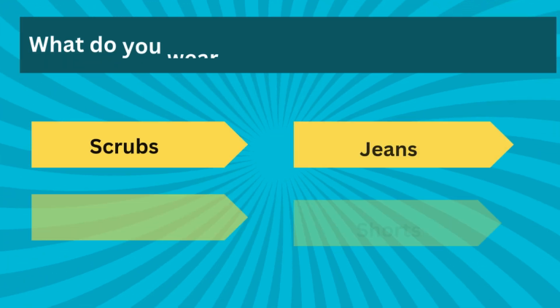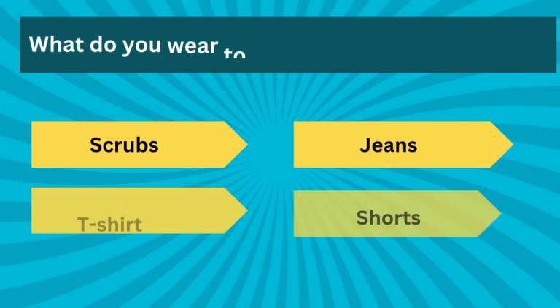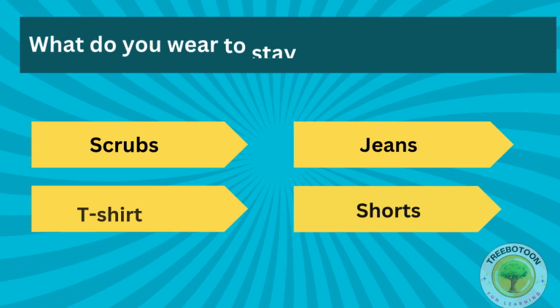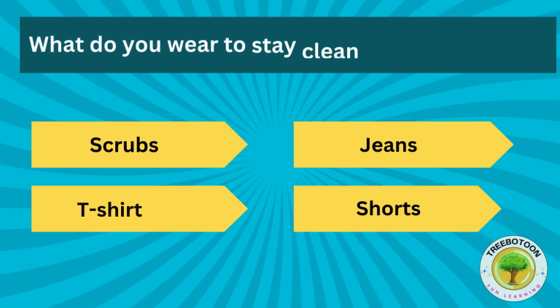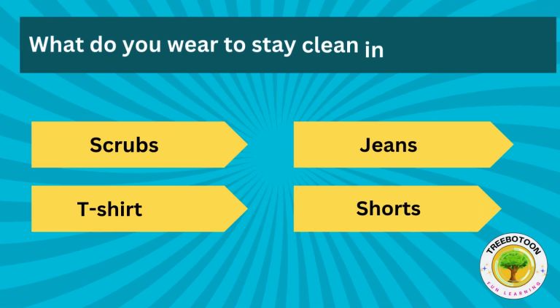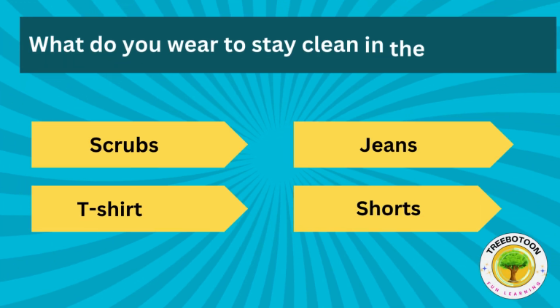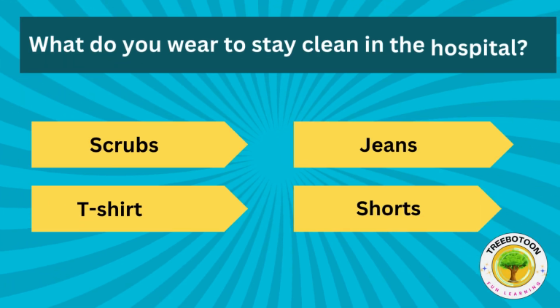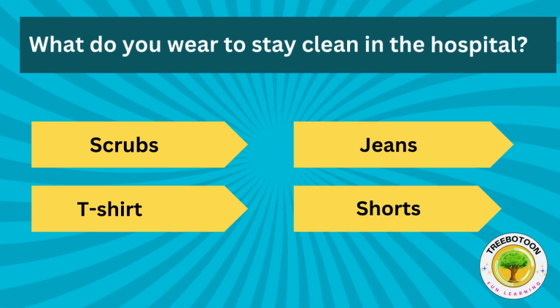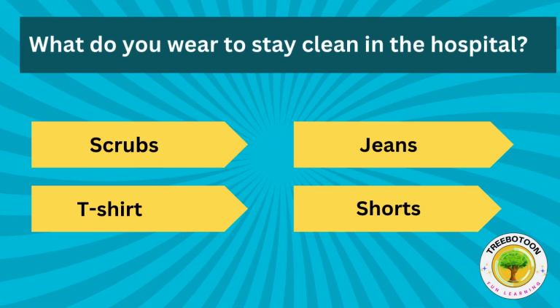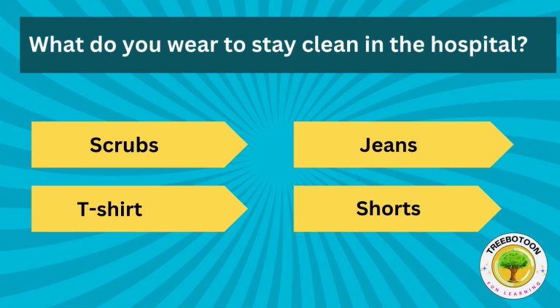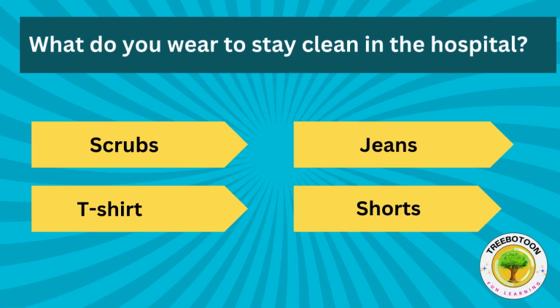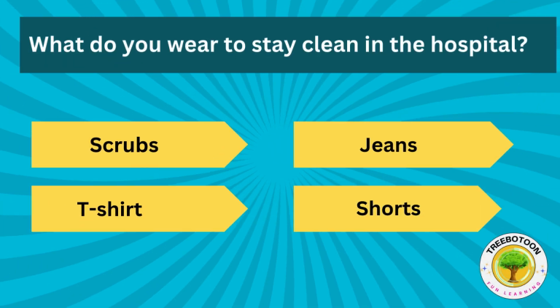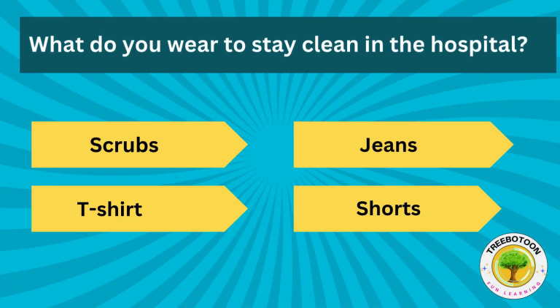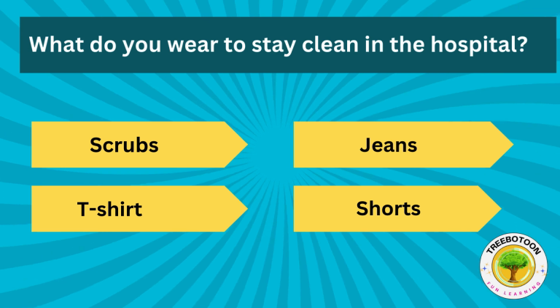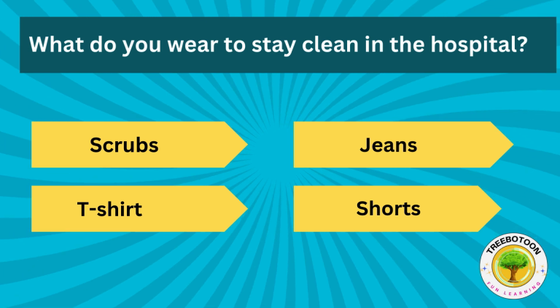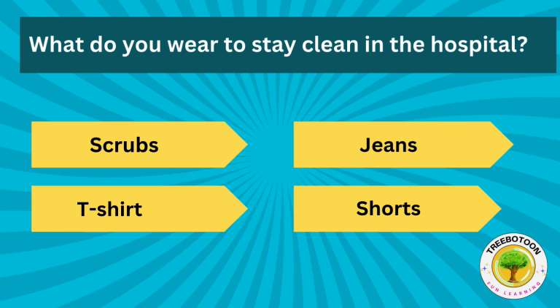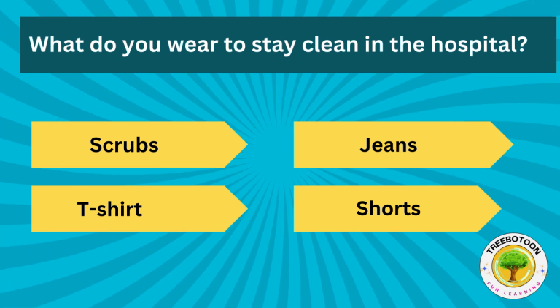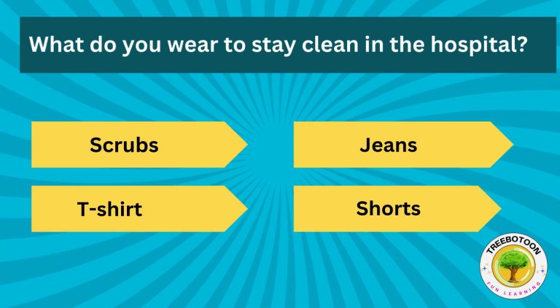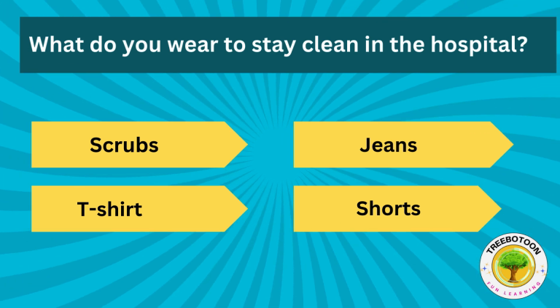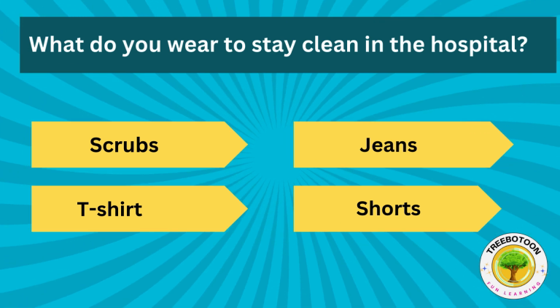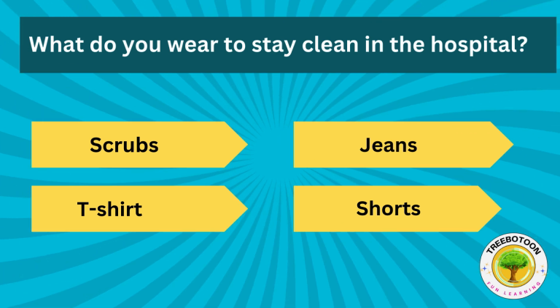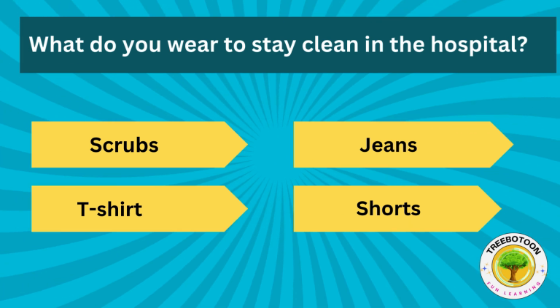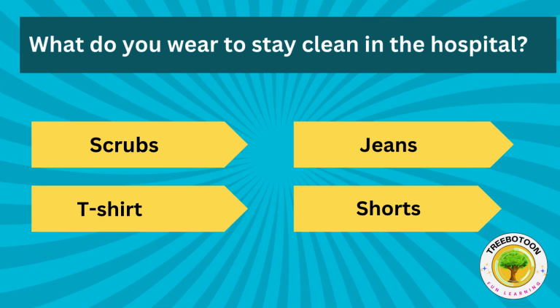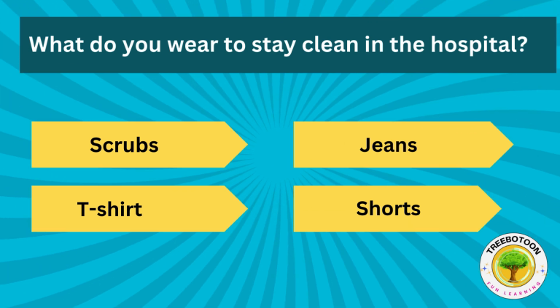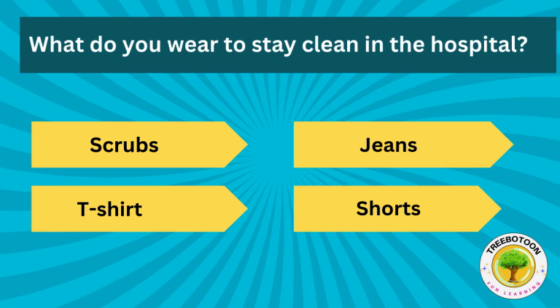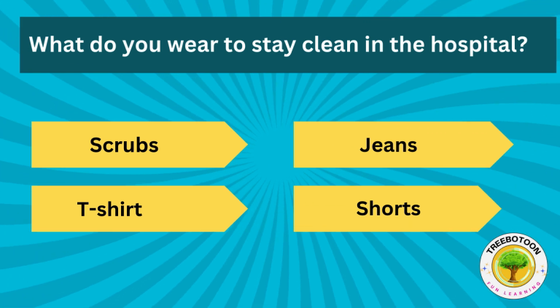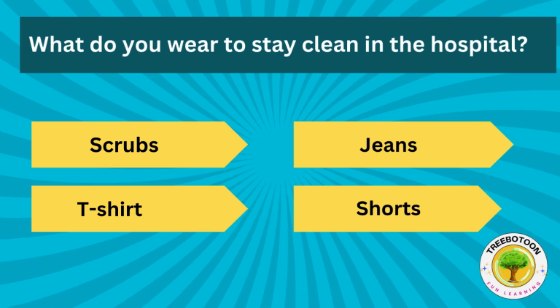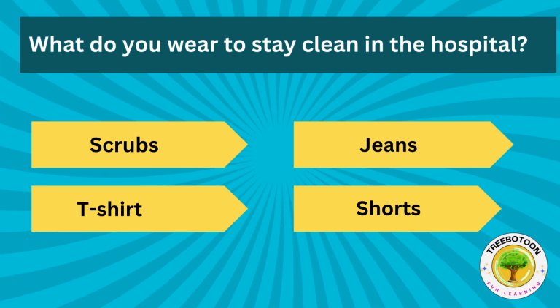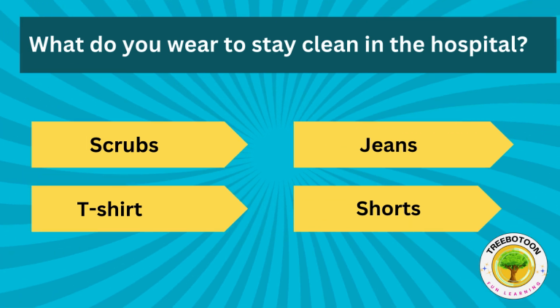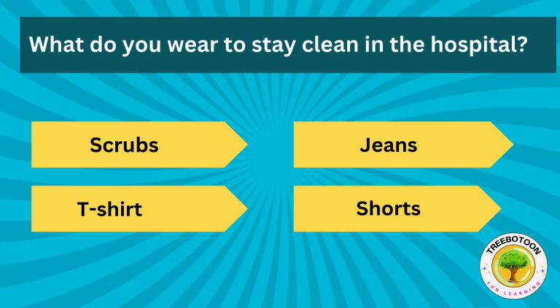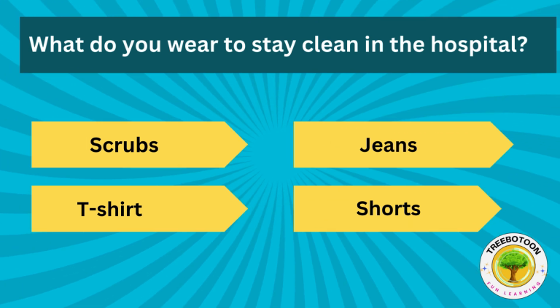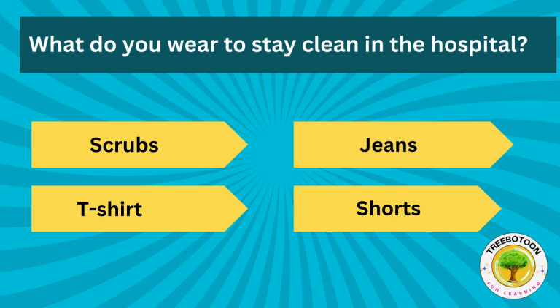What do you wear to stay clean in the hospital? Scrubs, jeans, t-shirt or shorts?